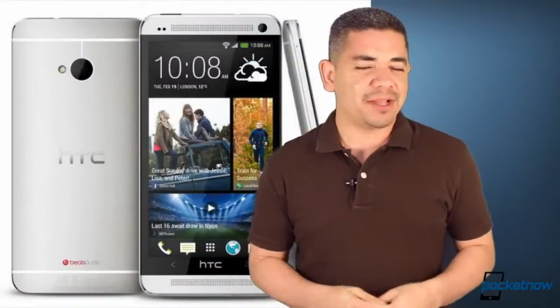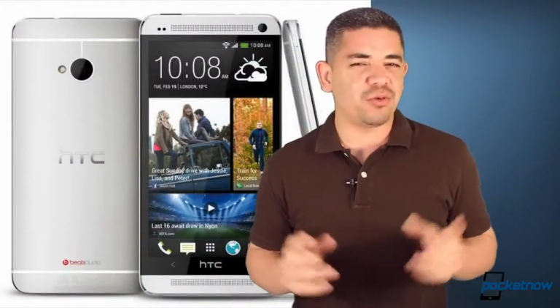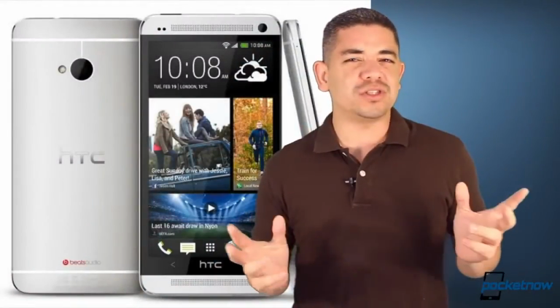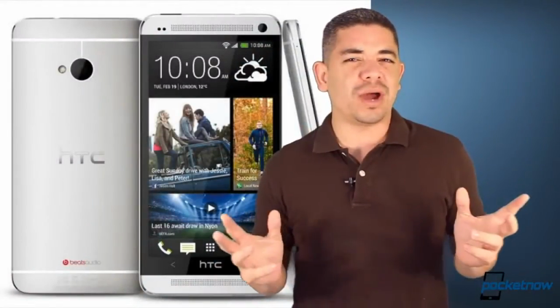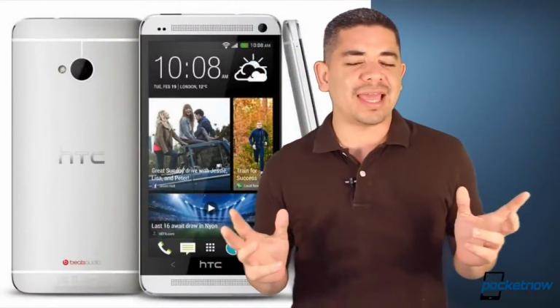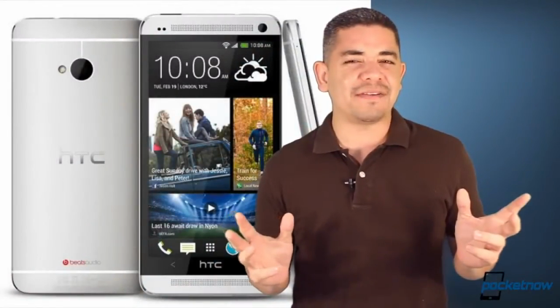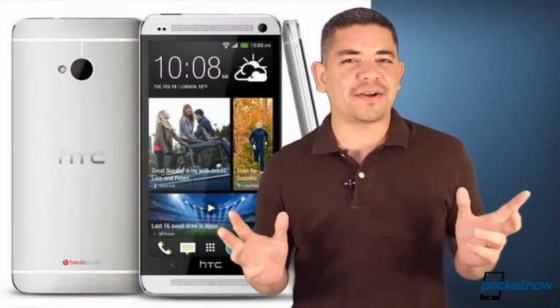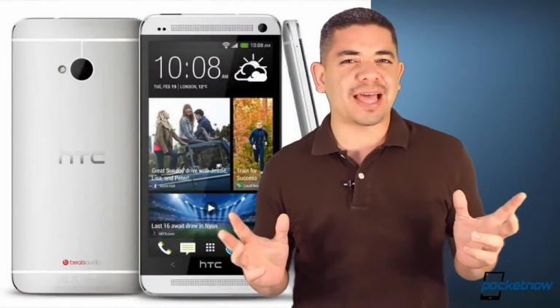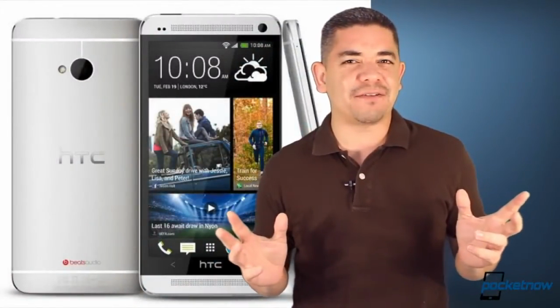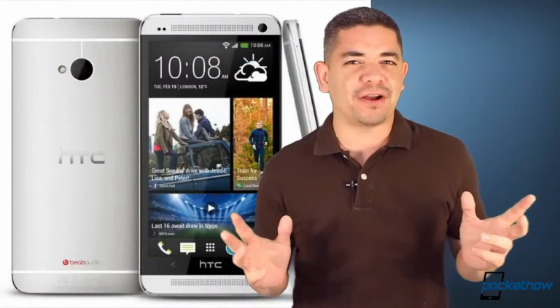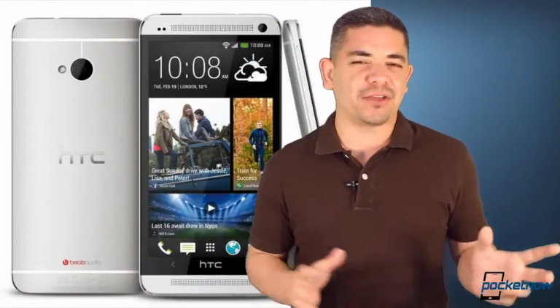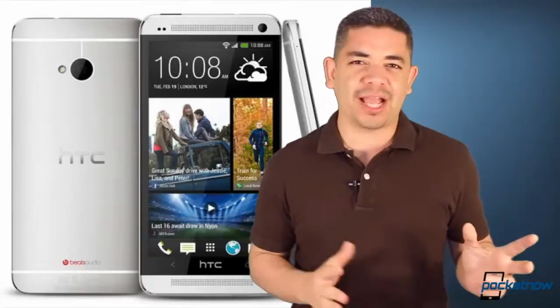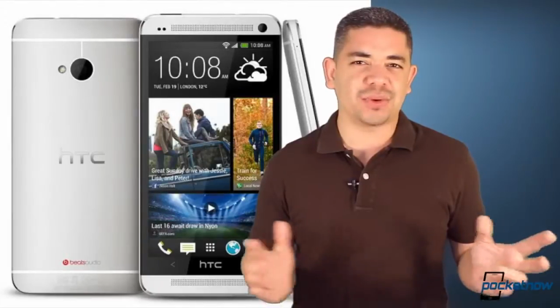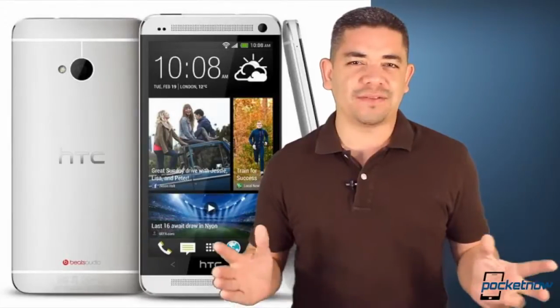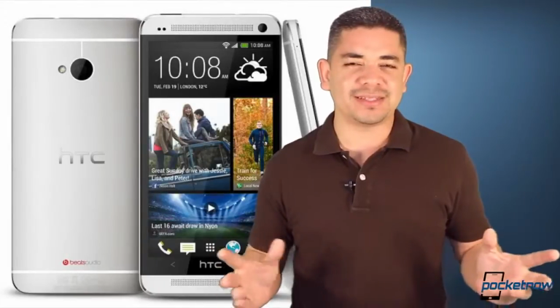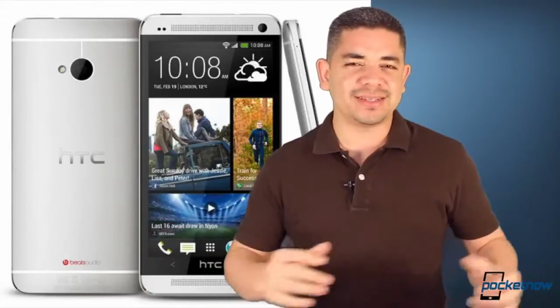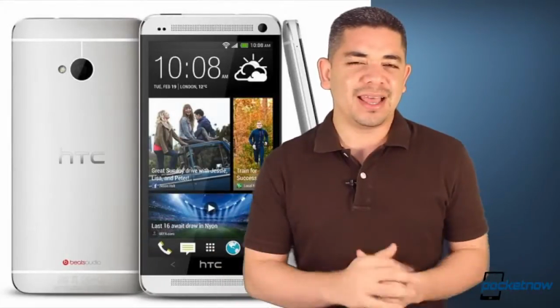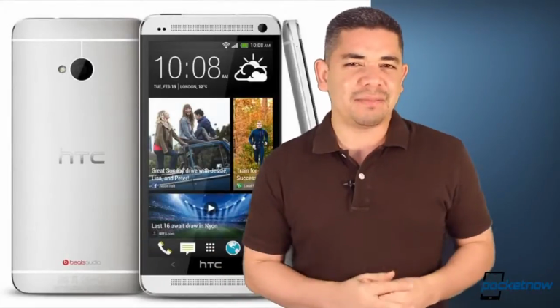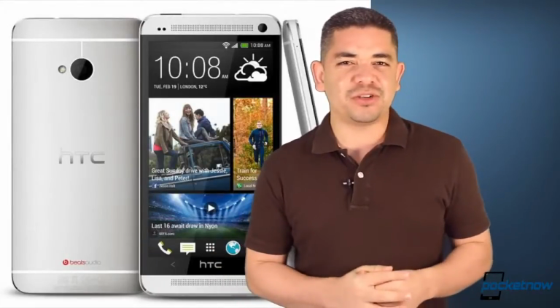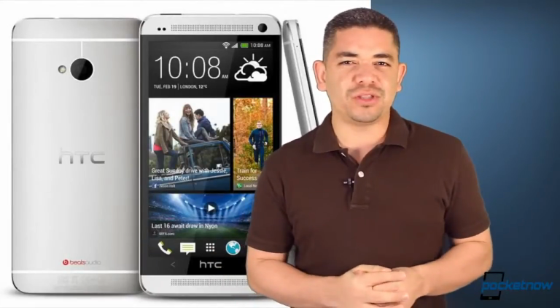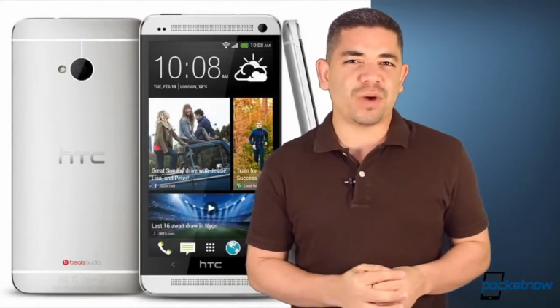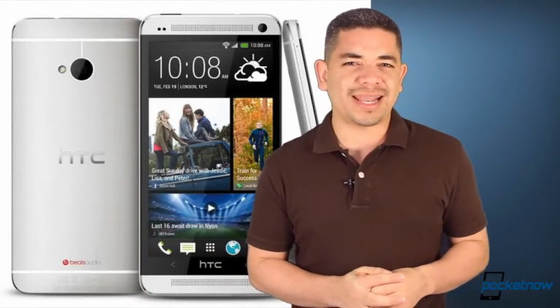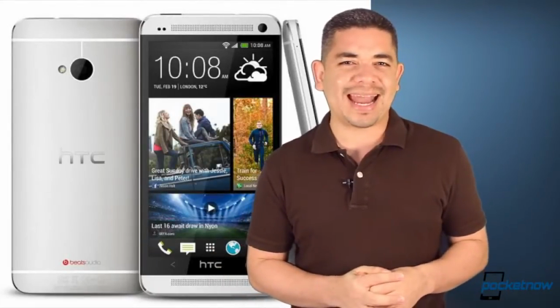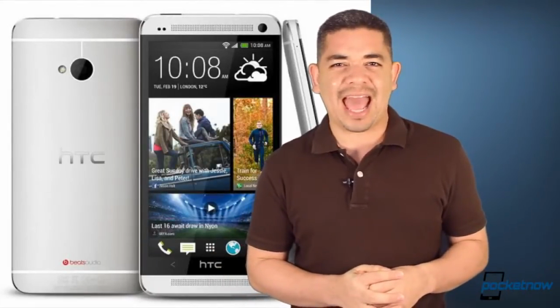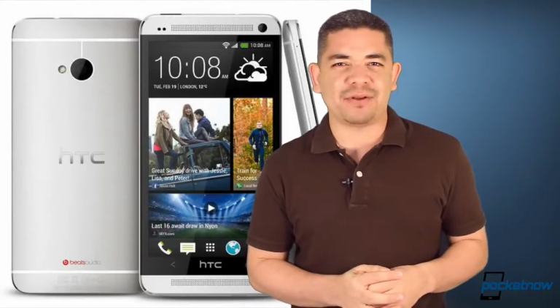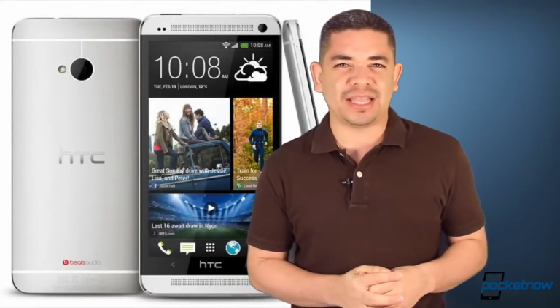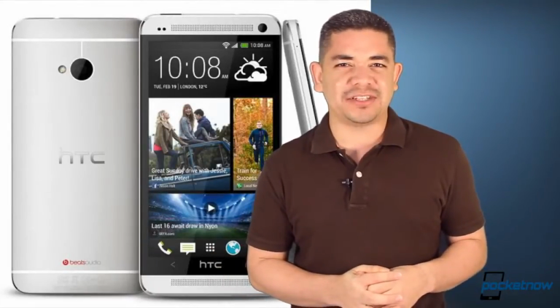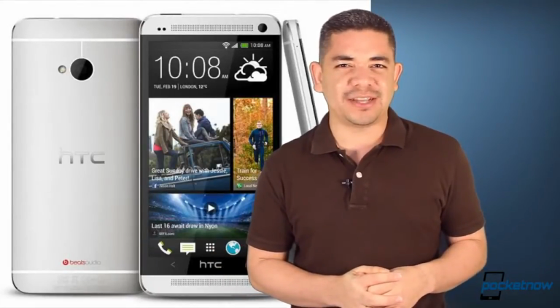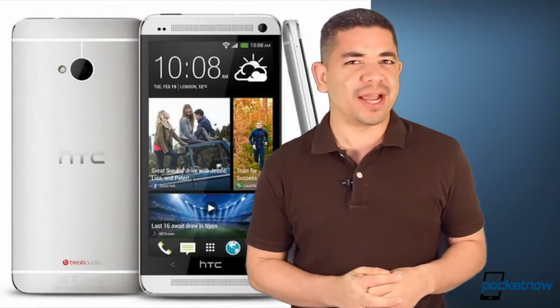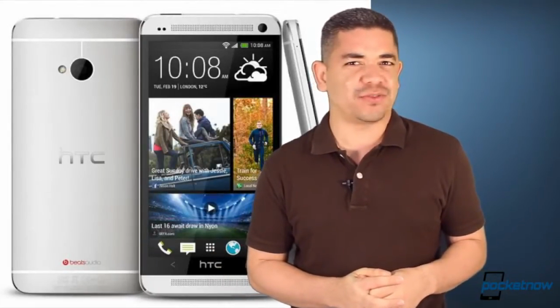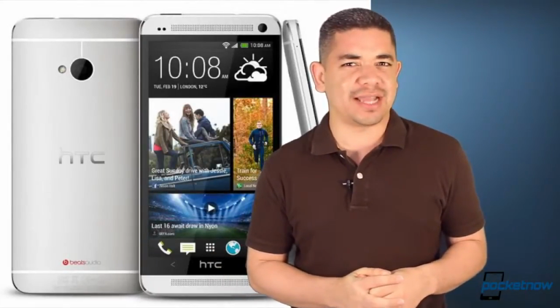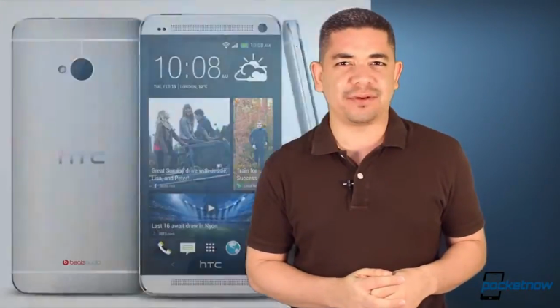Makes you wonder why they haven't figured that out for other Android devices, and makes you wonder why it can't happen with the HTC One X, for example.